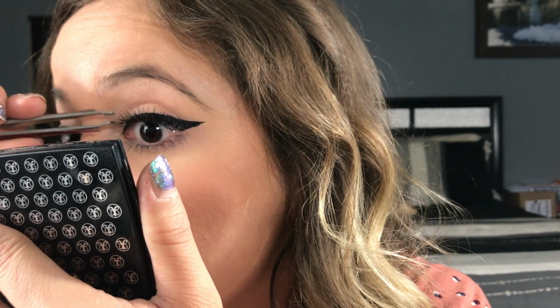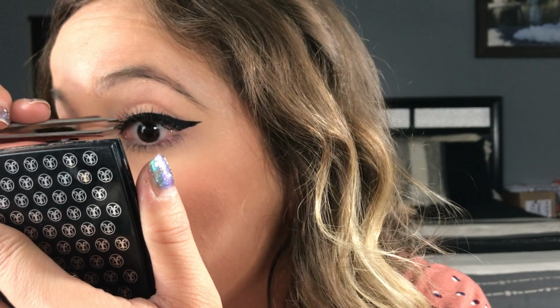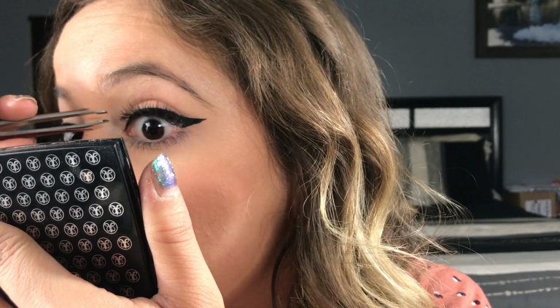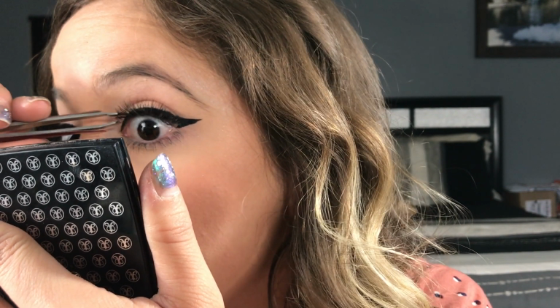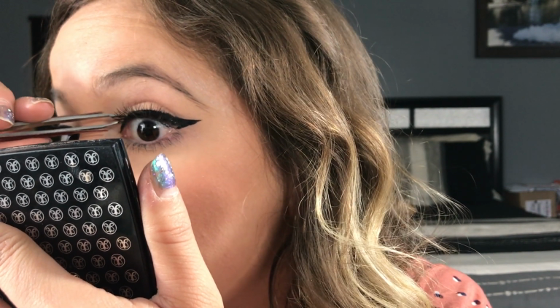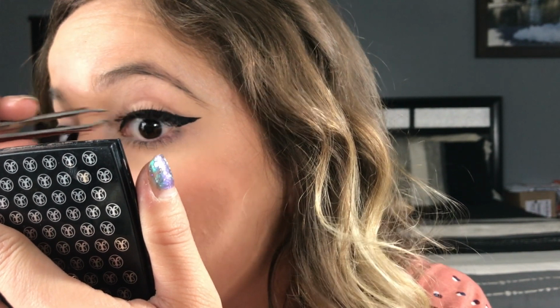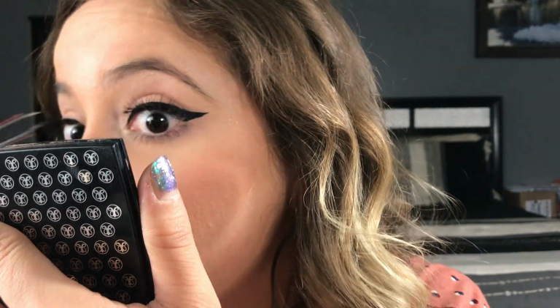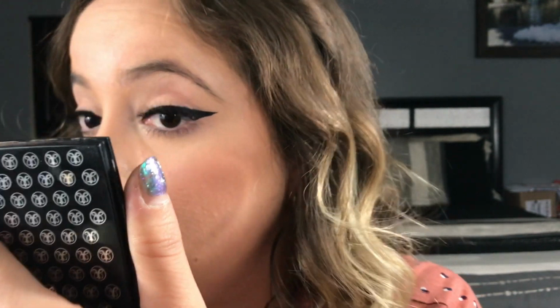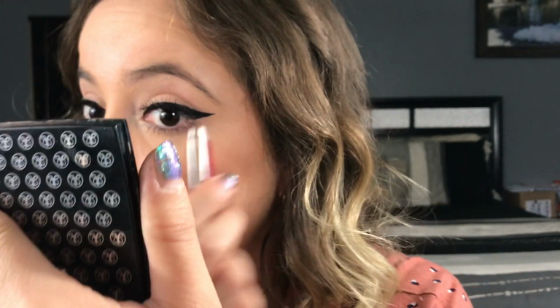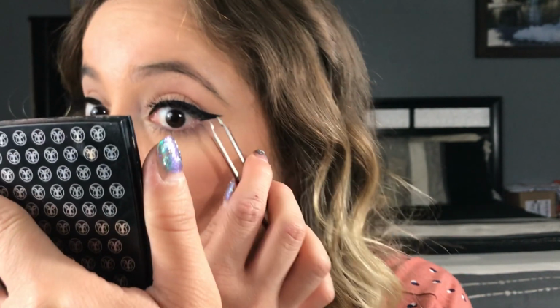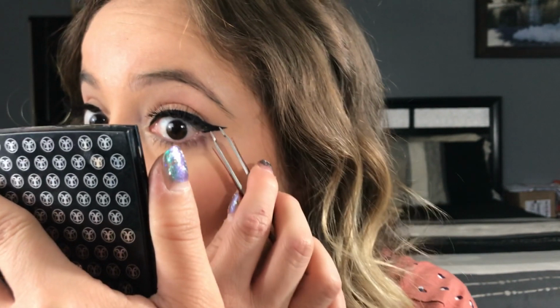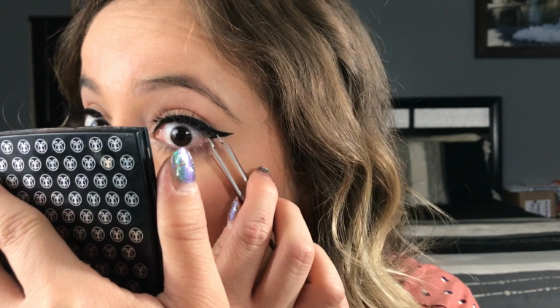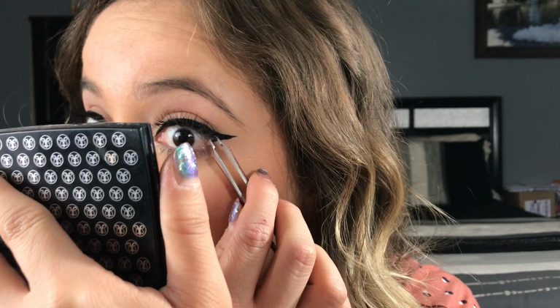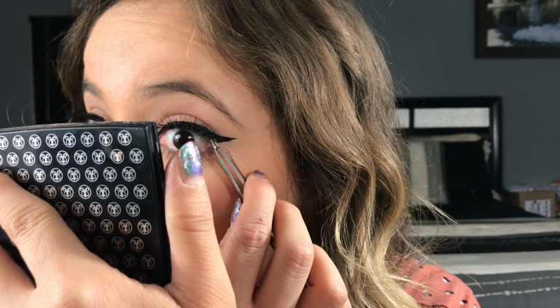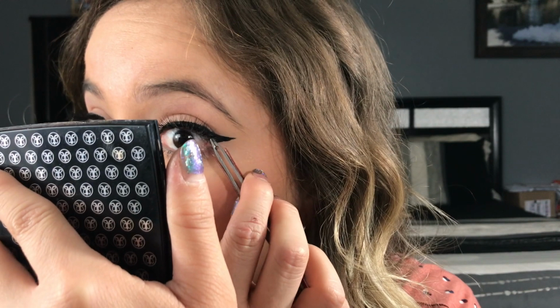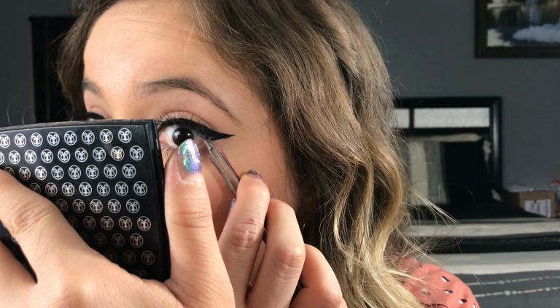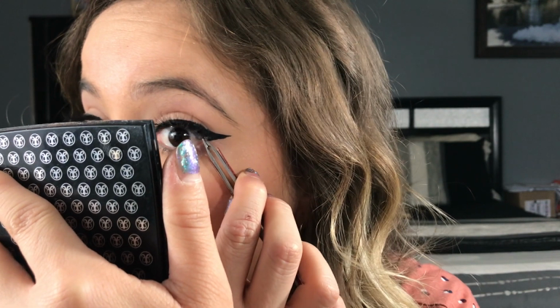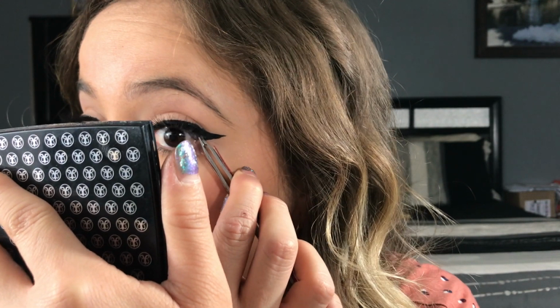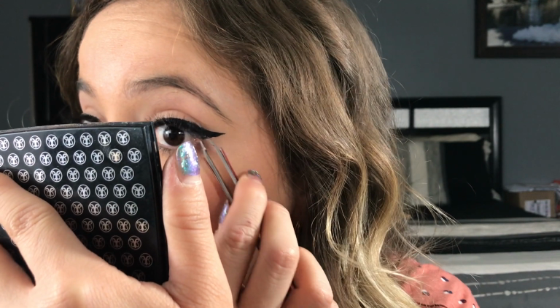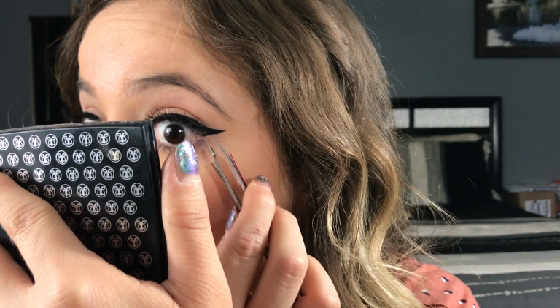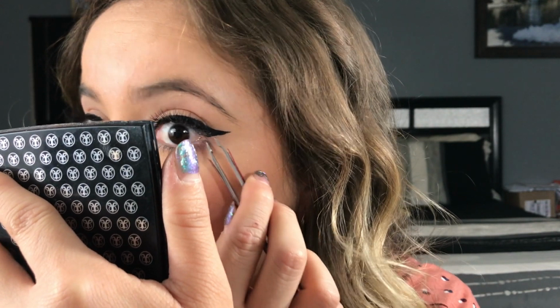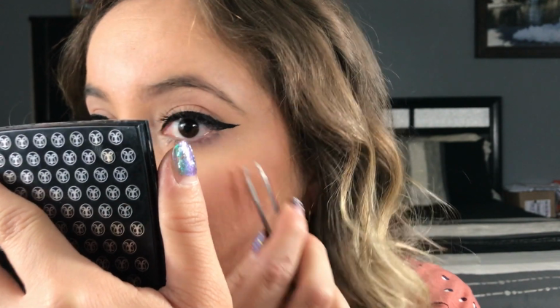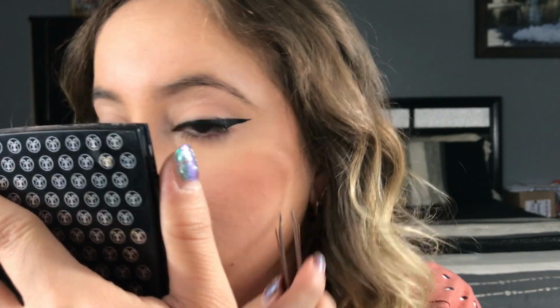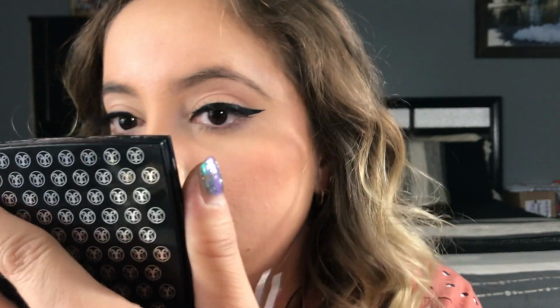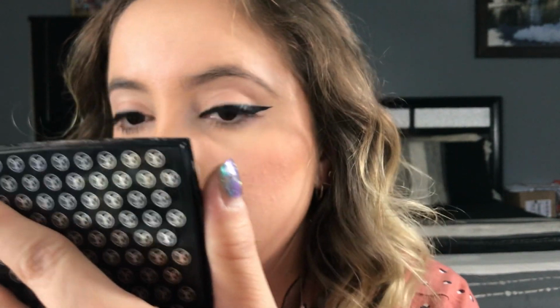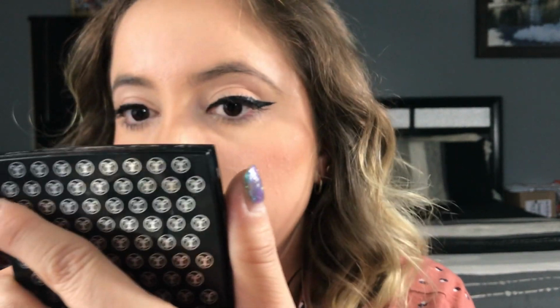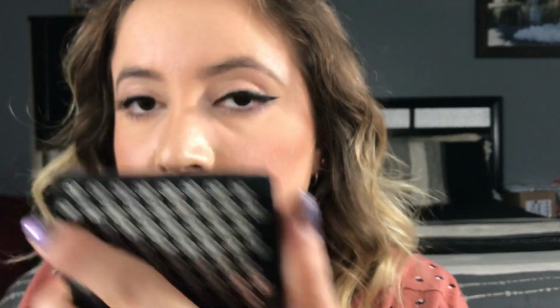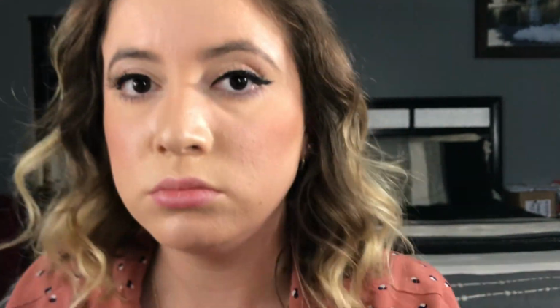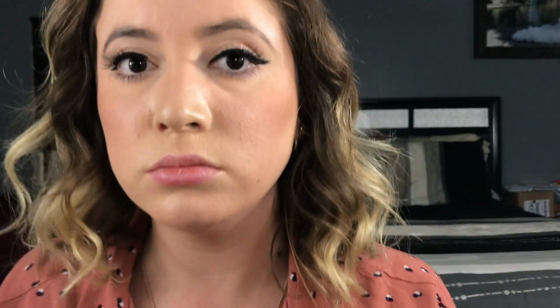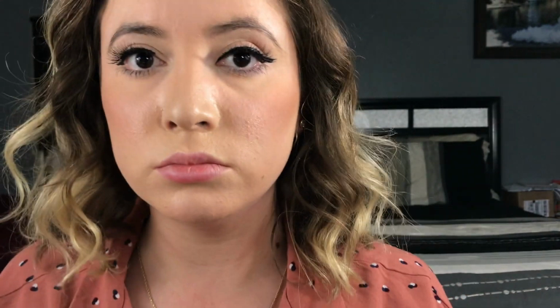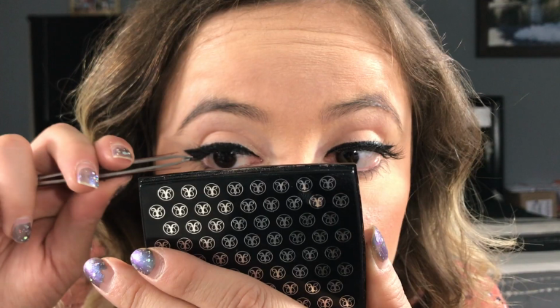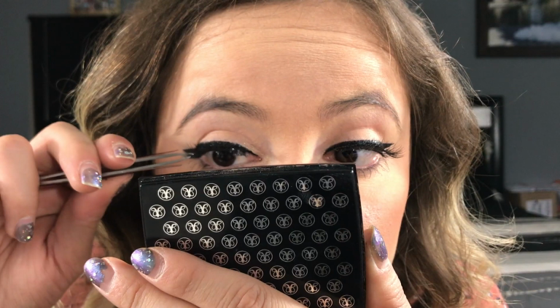Every time I would see these at my work I was like, I don't know if I want to try them — they look heavy. But honestly, I didn't even feel the magnets.